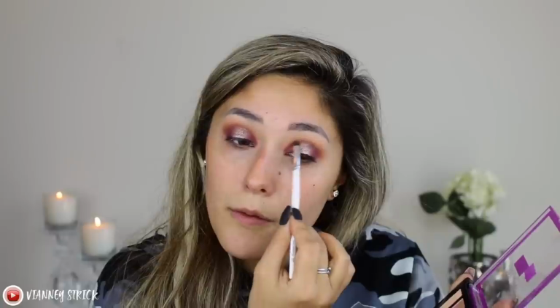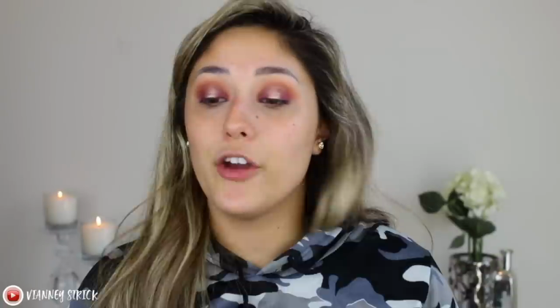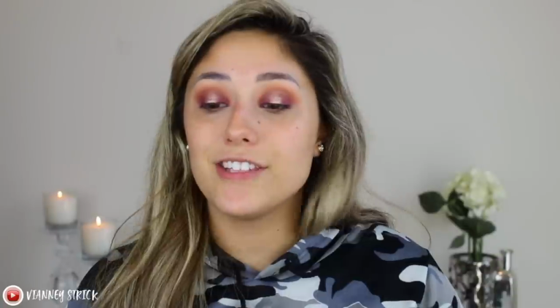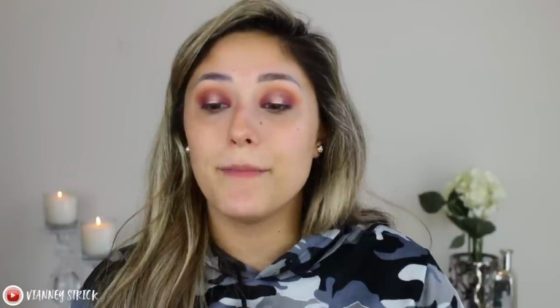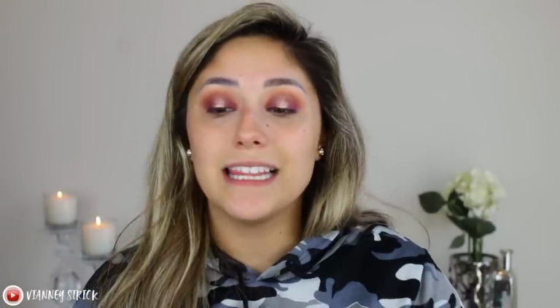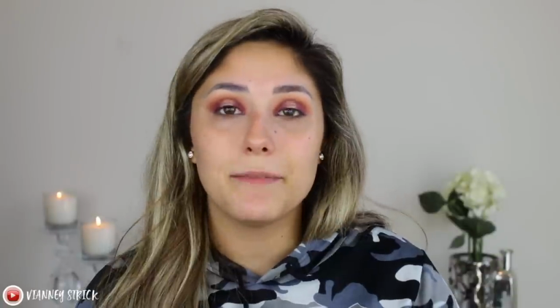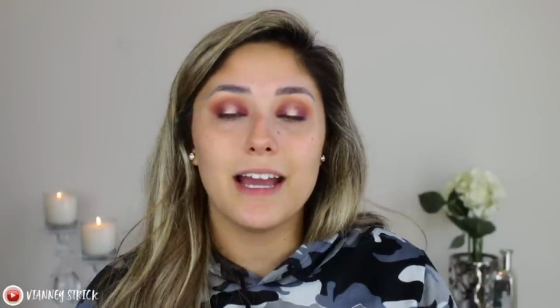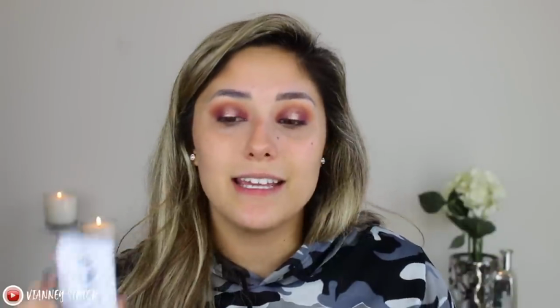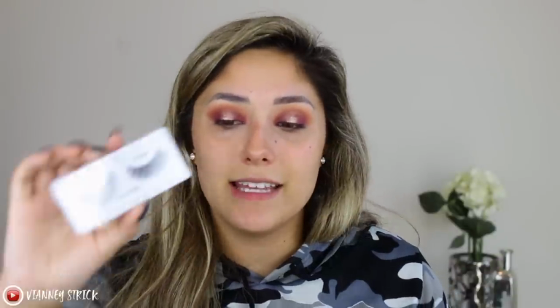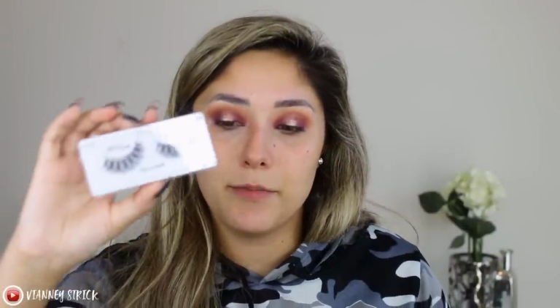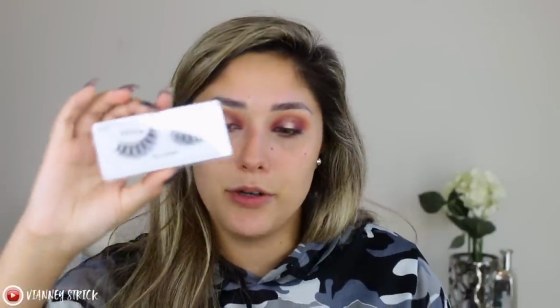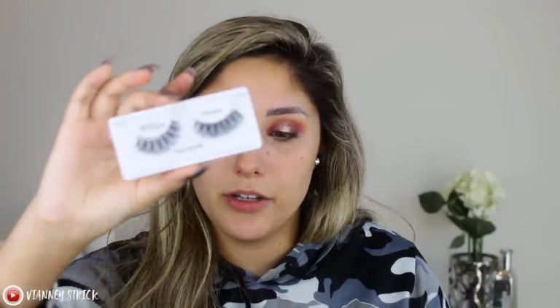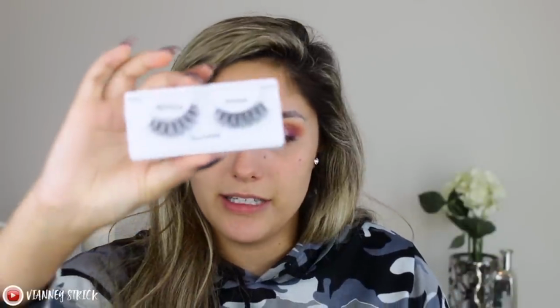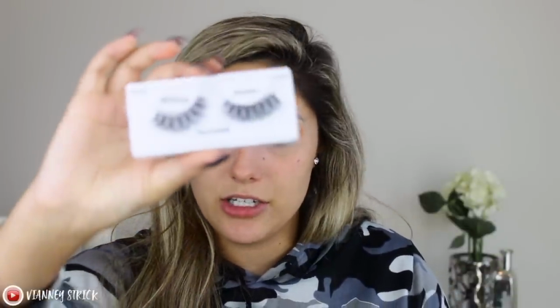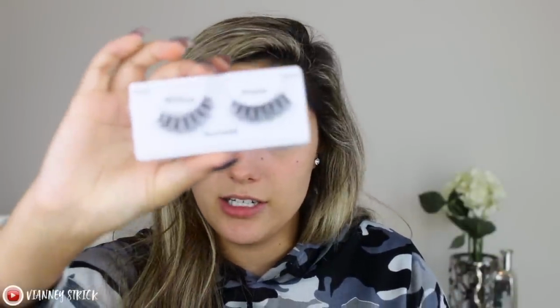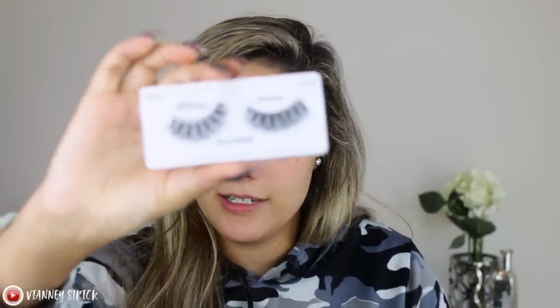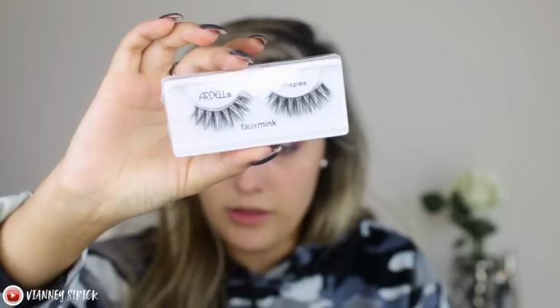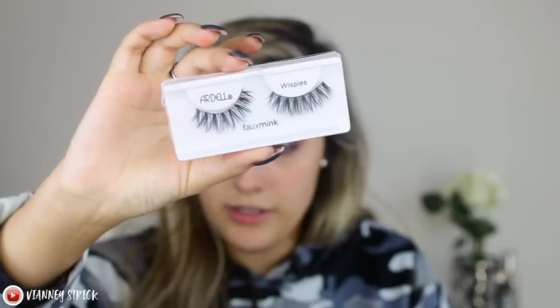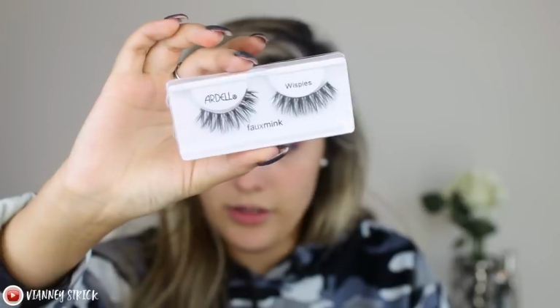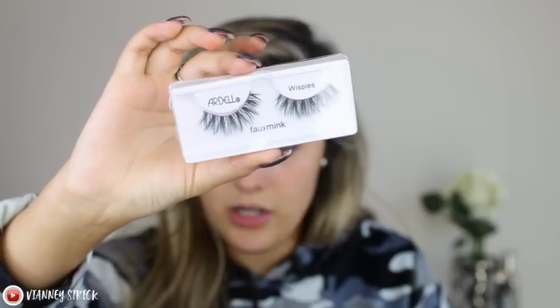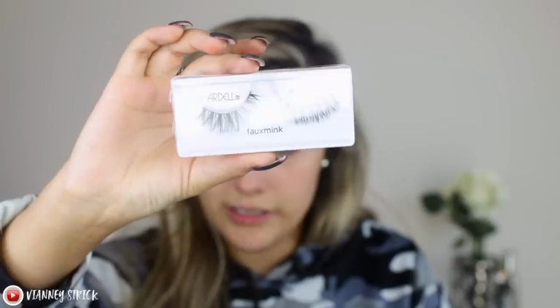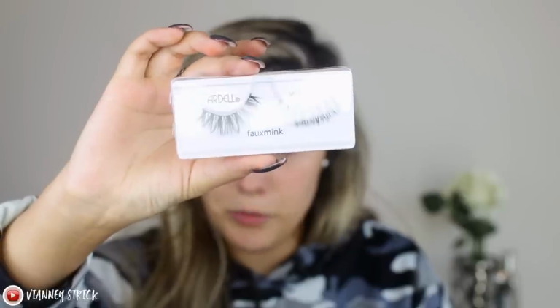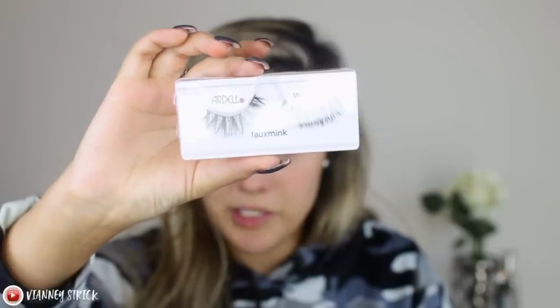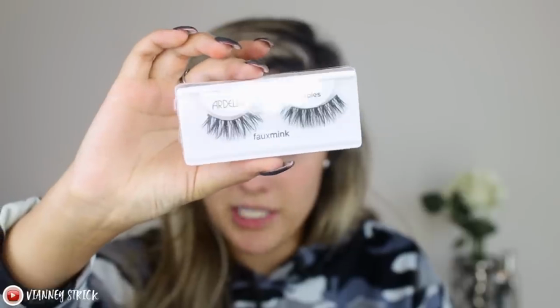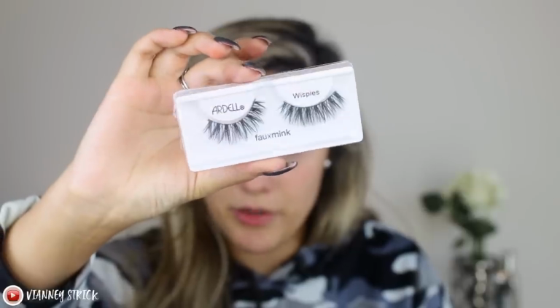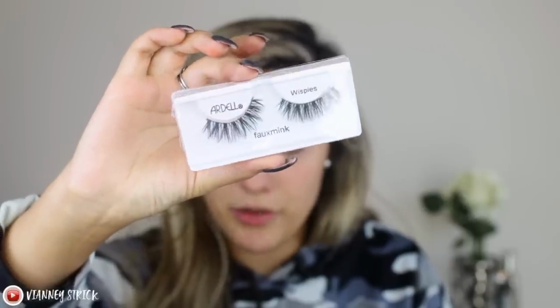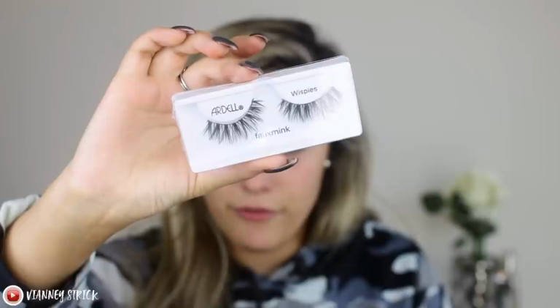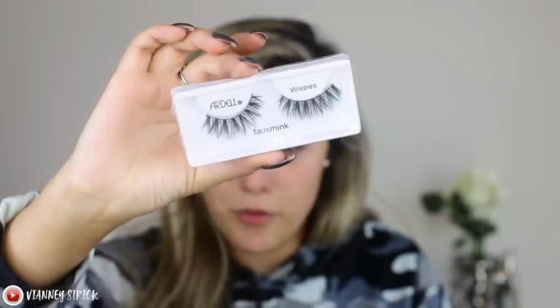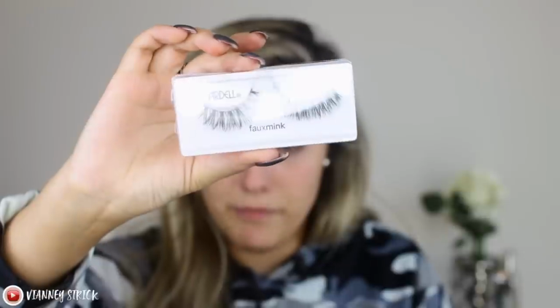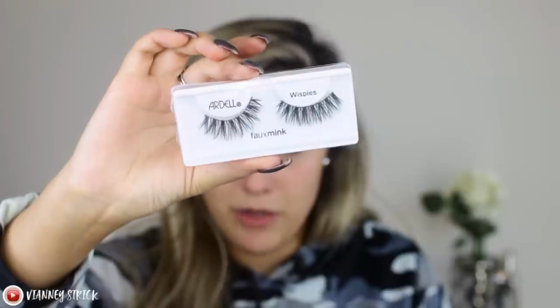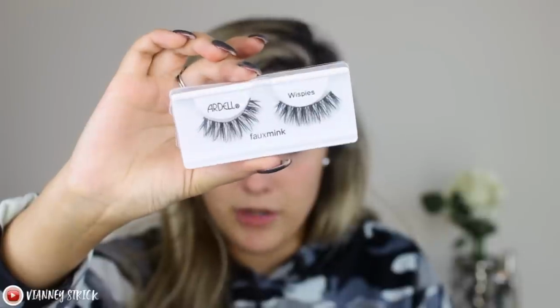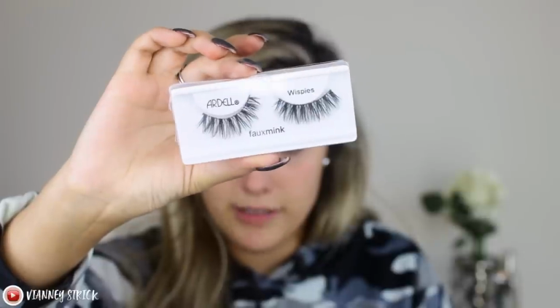I'm going to line my eyes and then put on these lashes — these are the Ardell Wispies but the foam mink ones. Lashes are on!